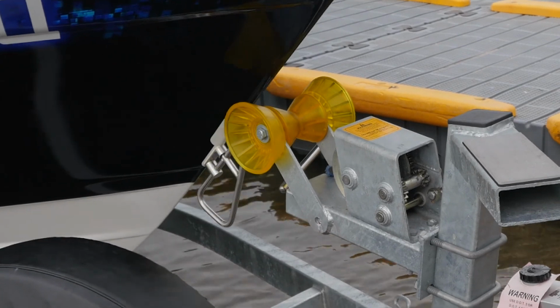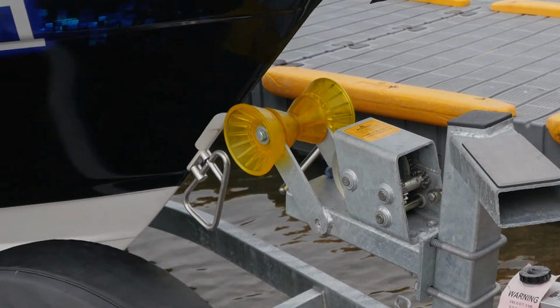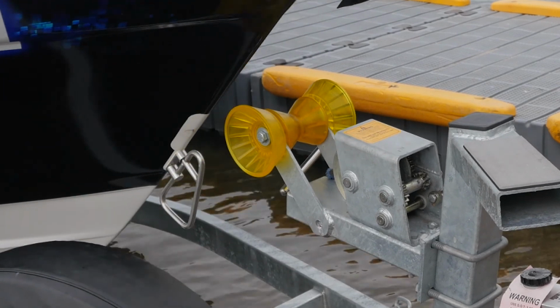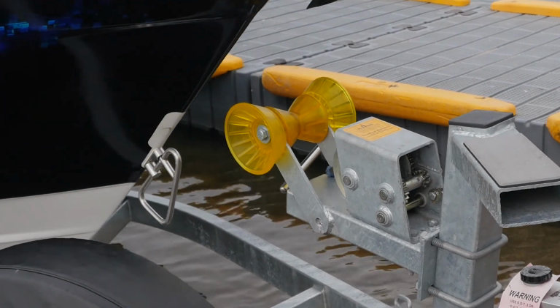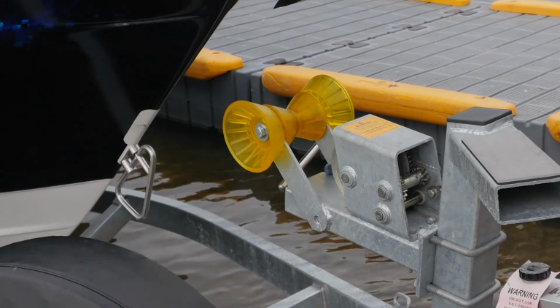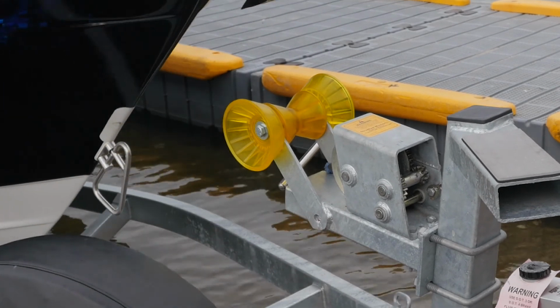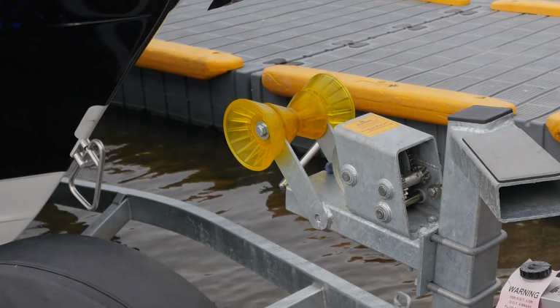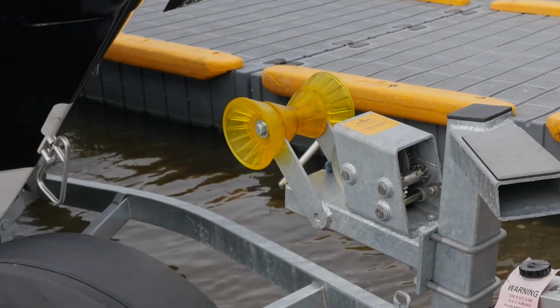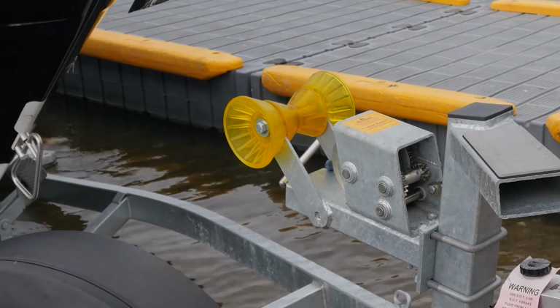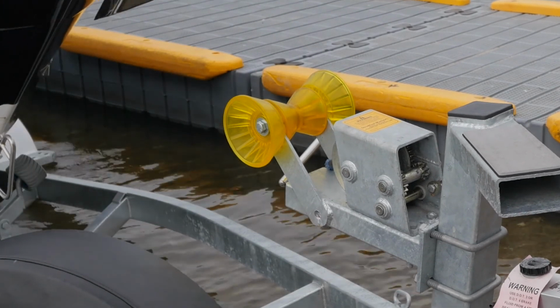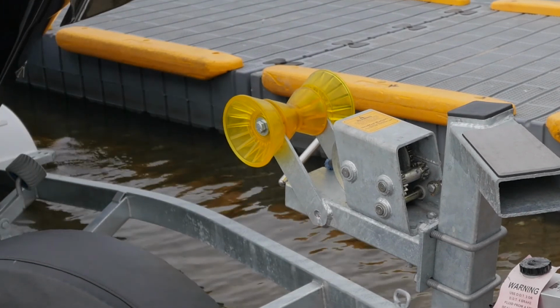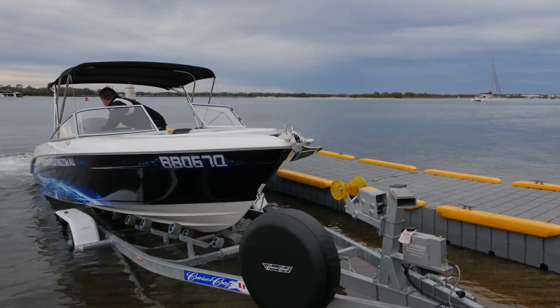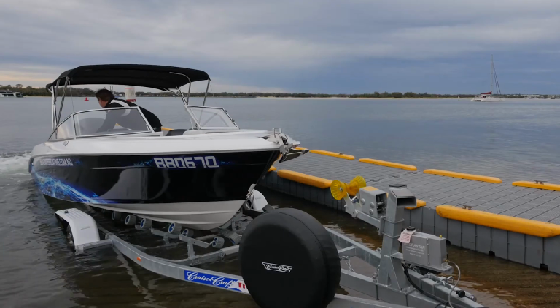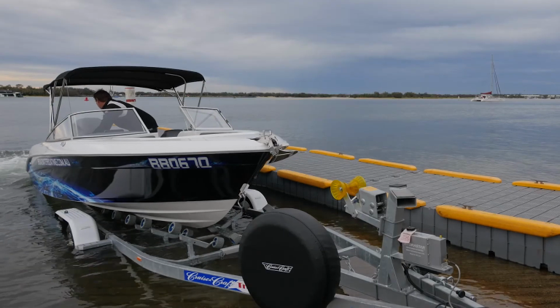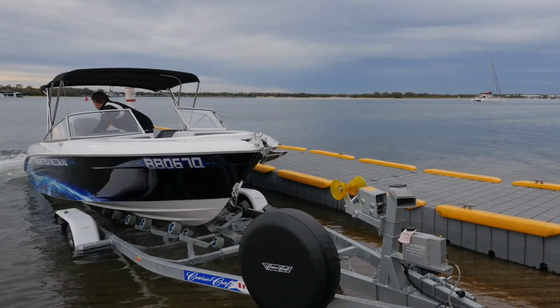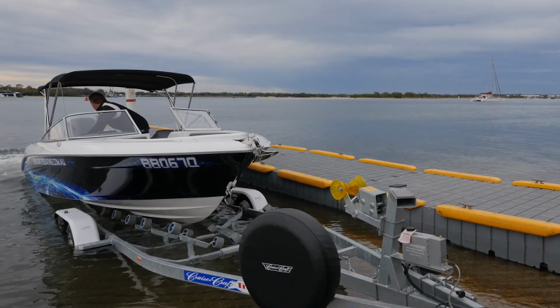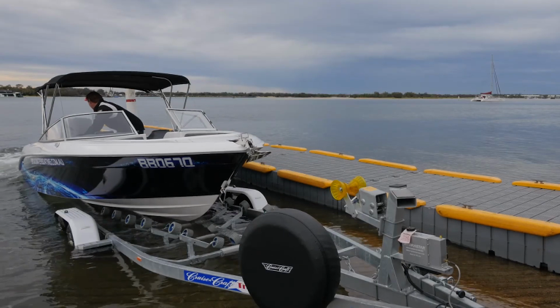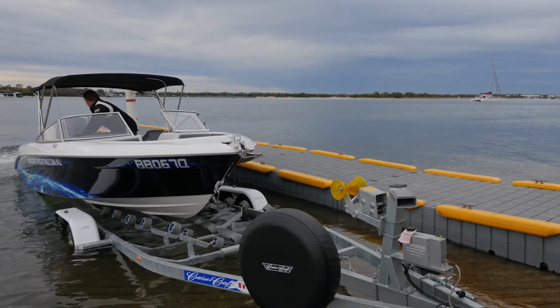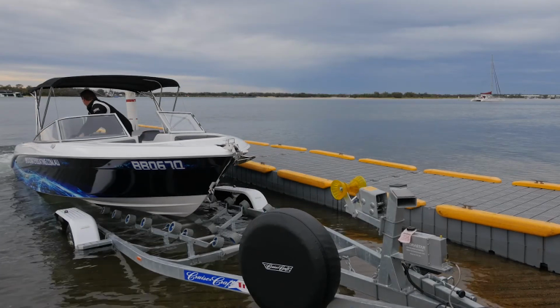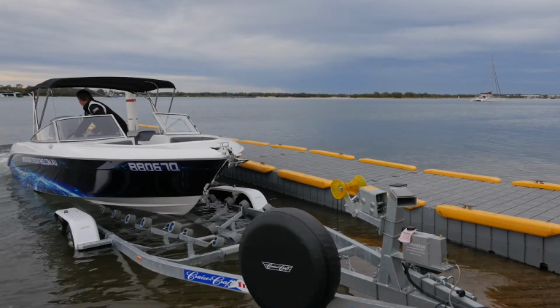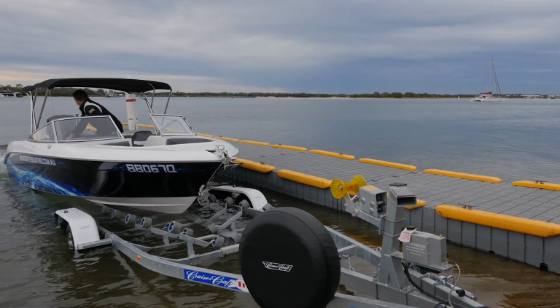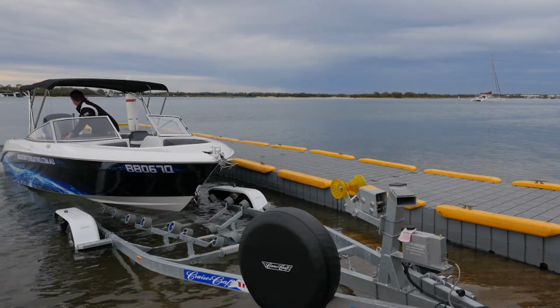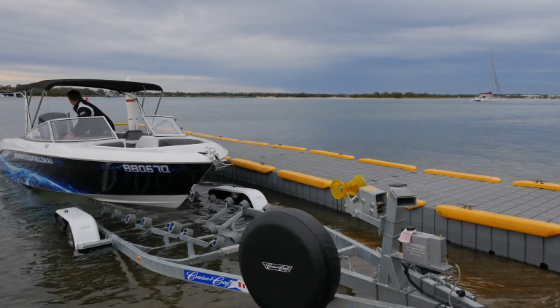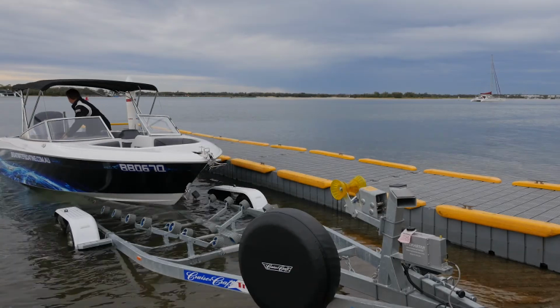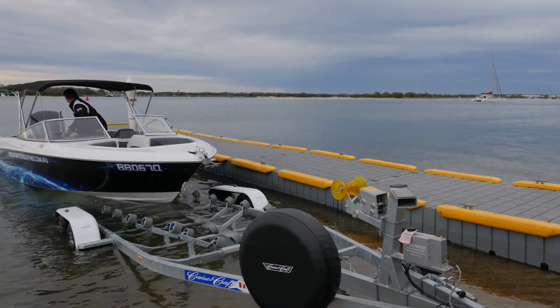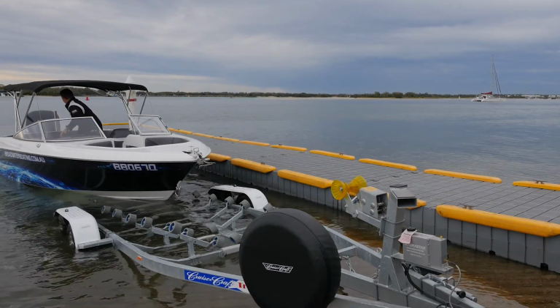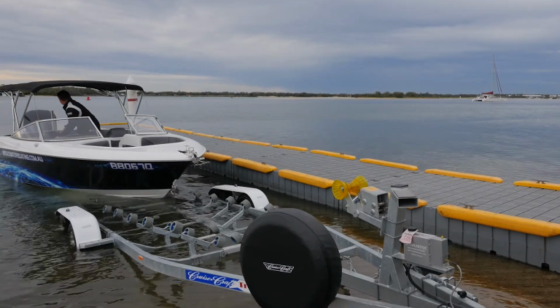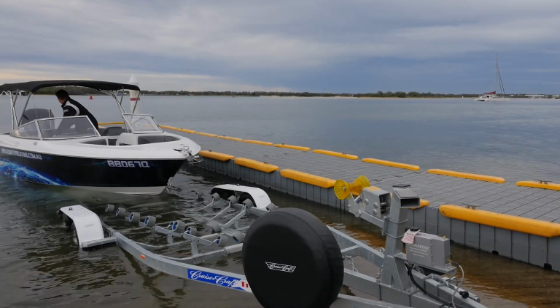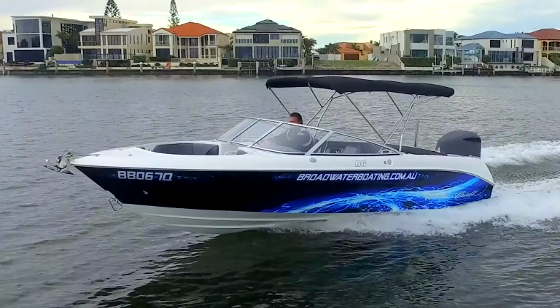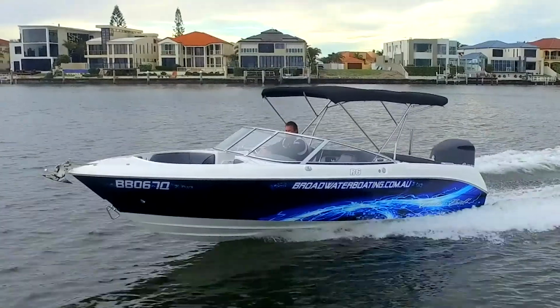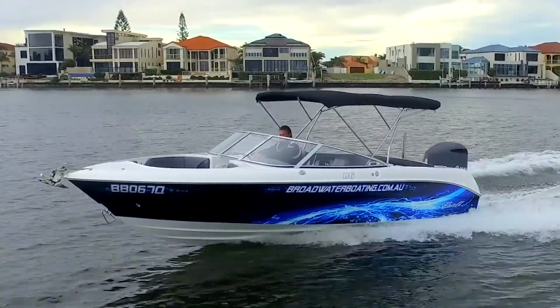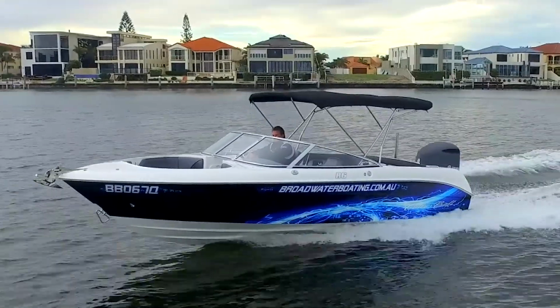This is a specially designed trailer — it's a drive-on, drive-off trailer, designed to make everything as easy as possible.